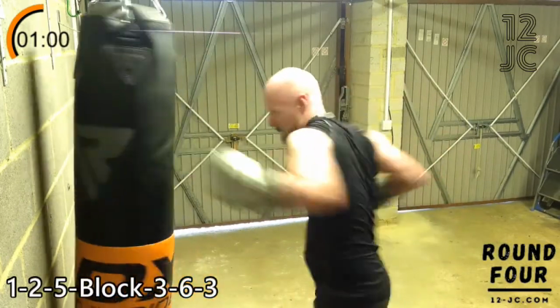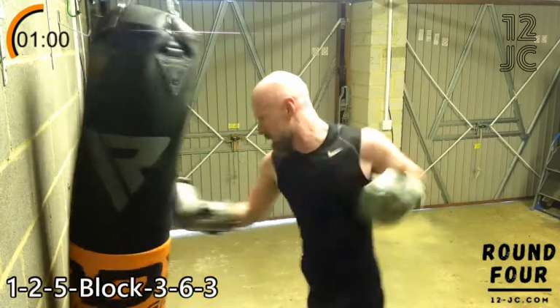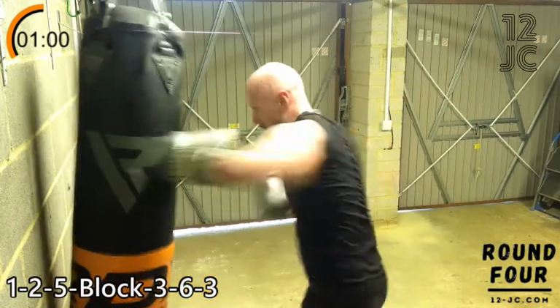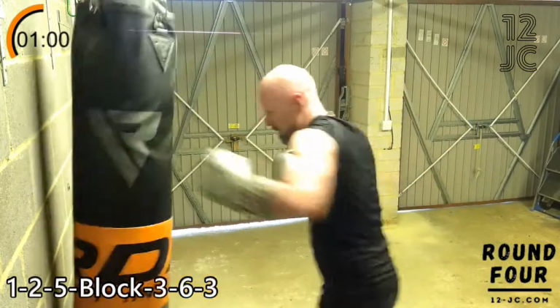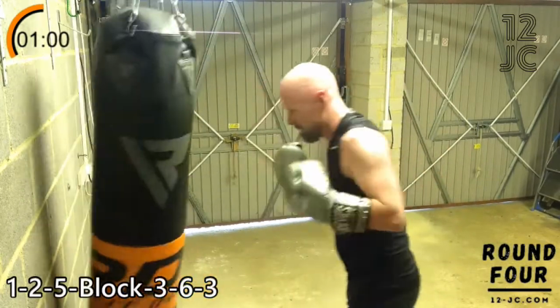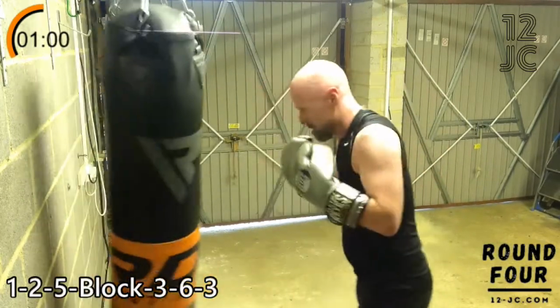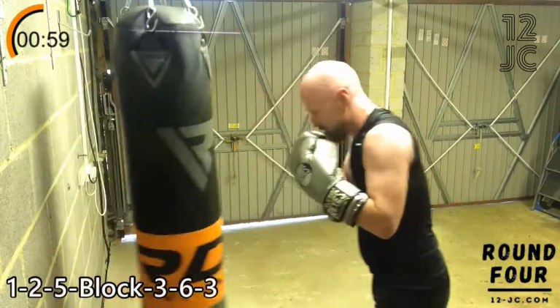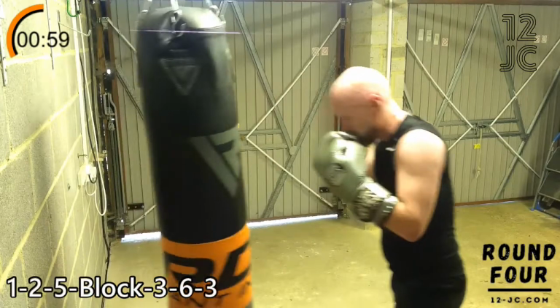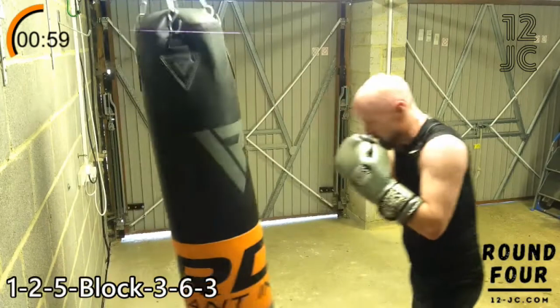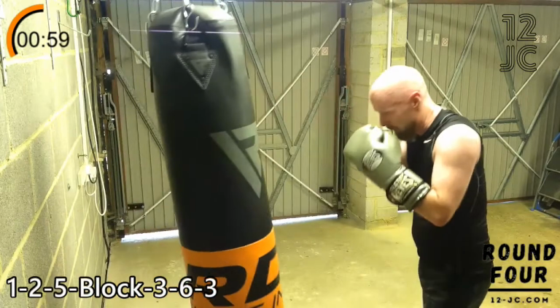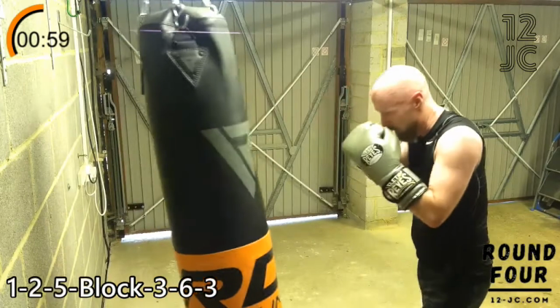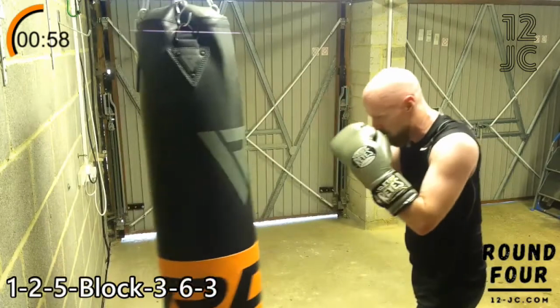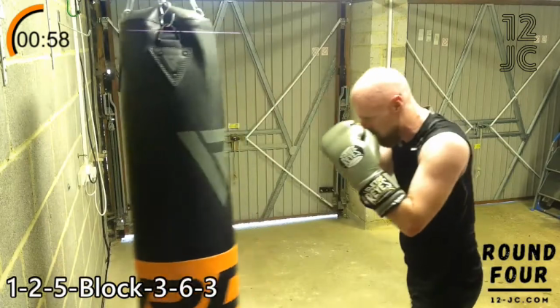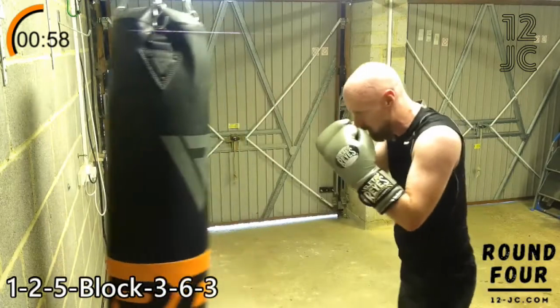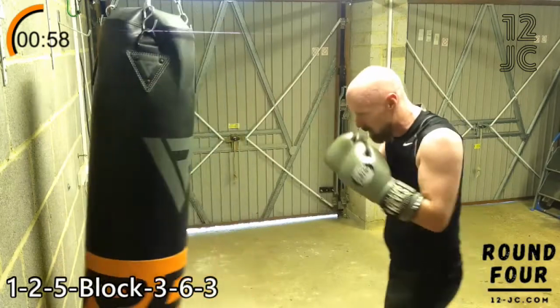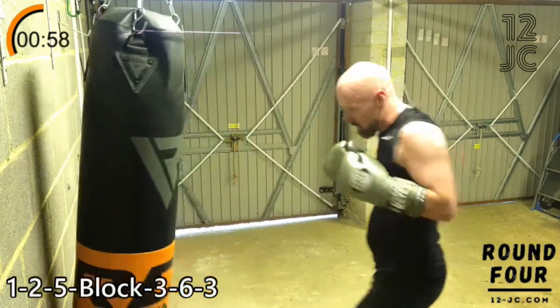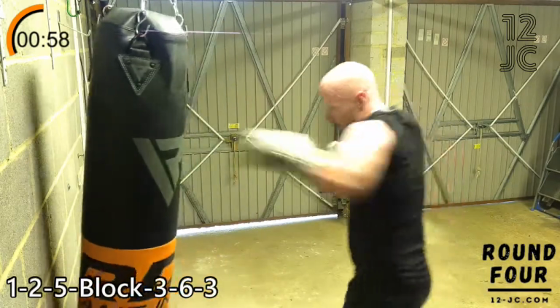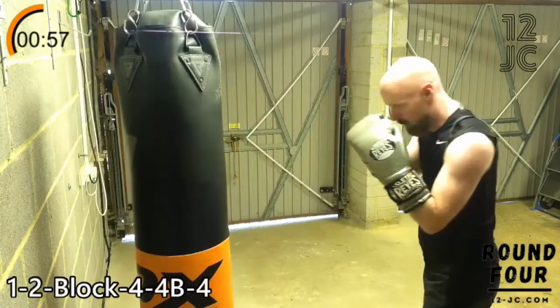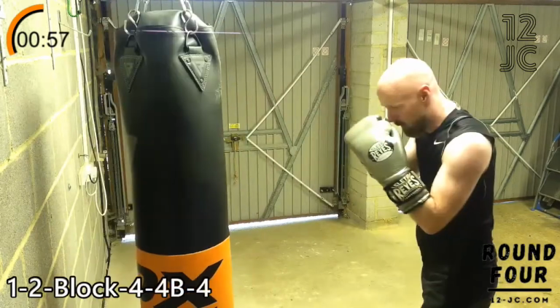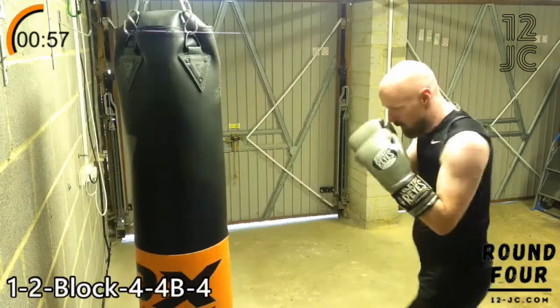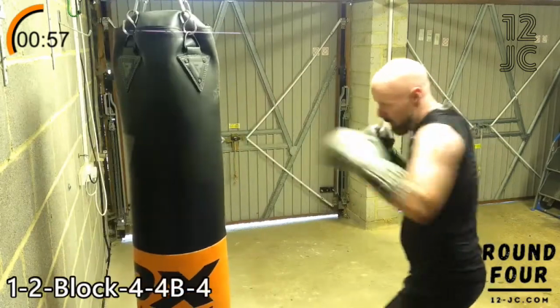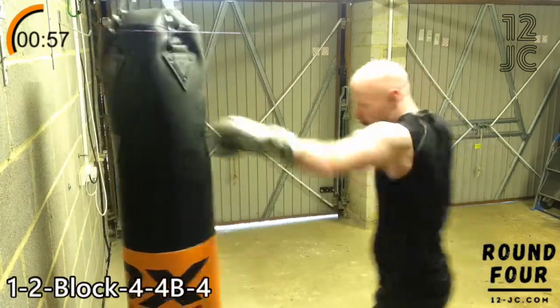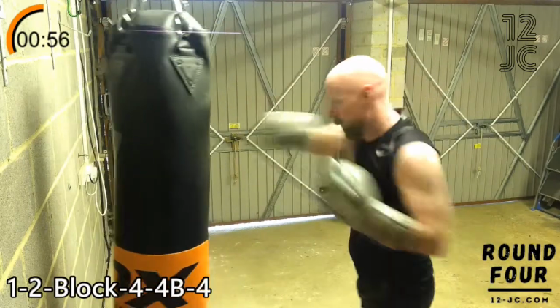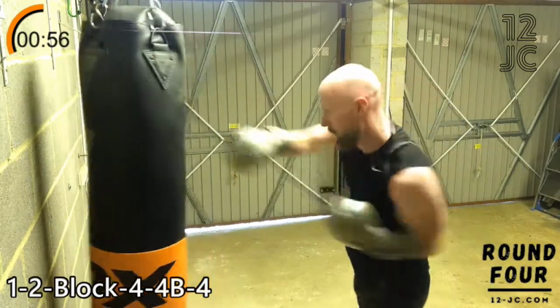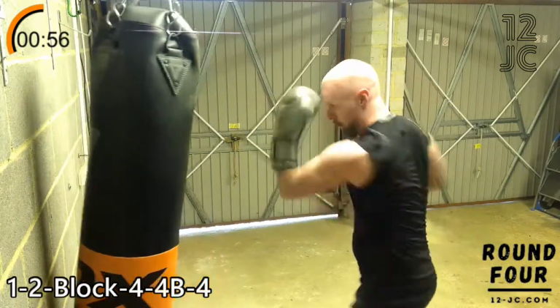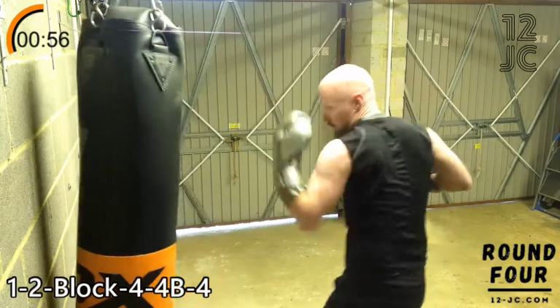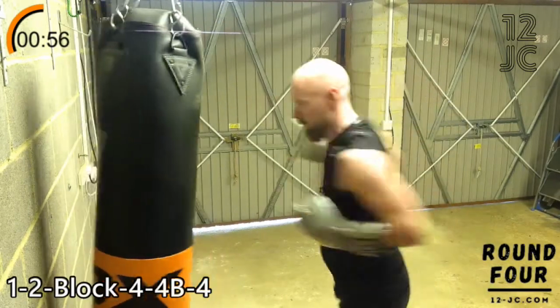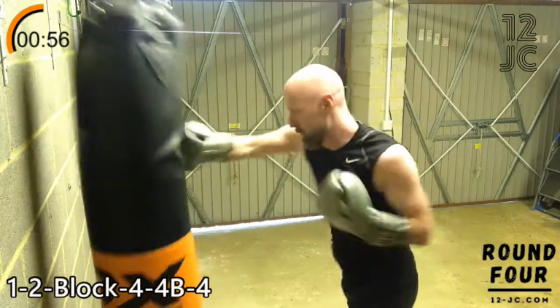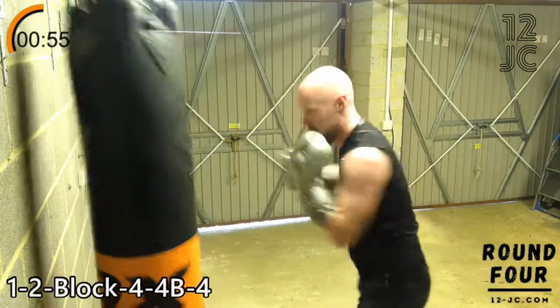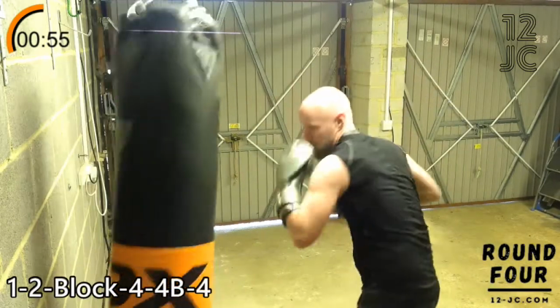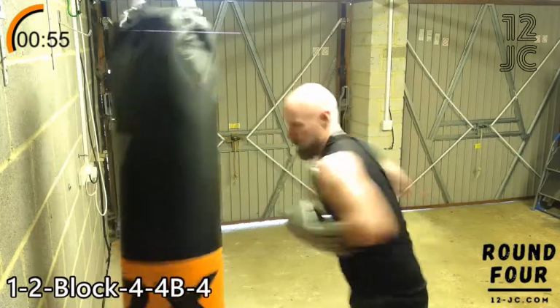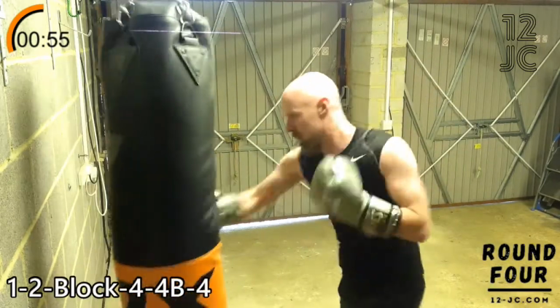We're going to change our combo now and go one, two, block, four to the head, four to the body, four to the head.